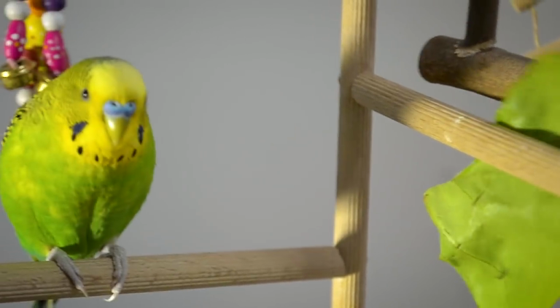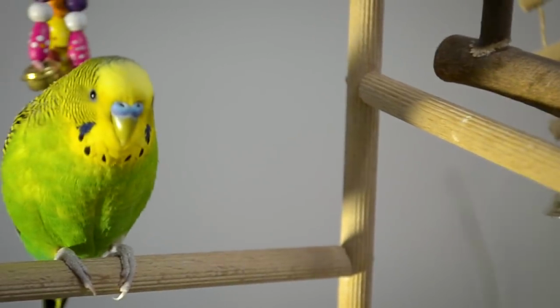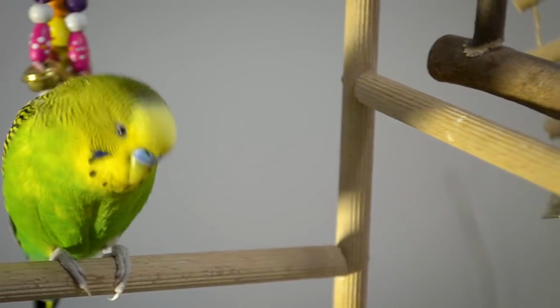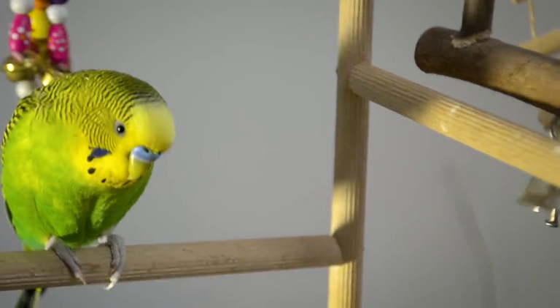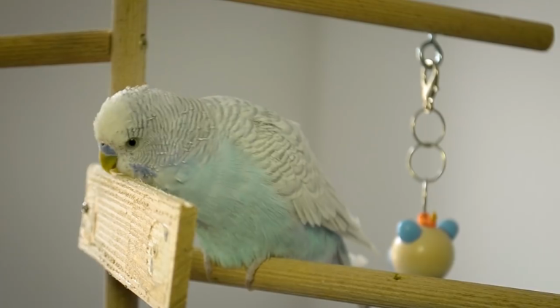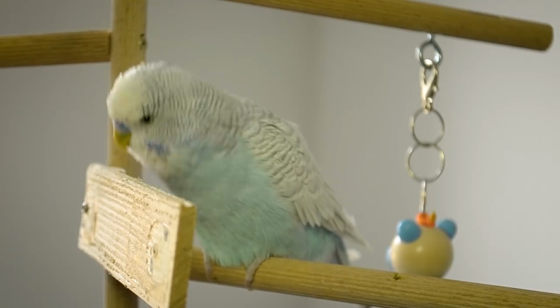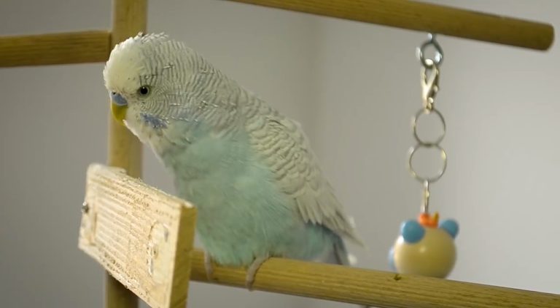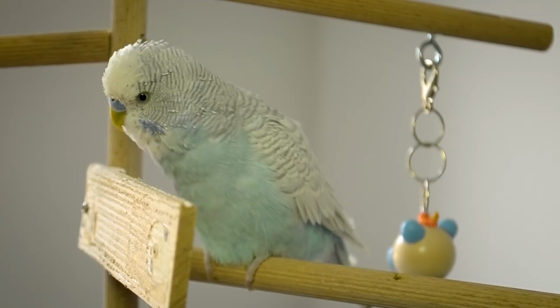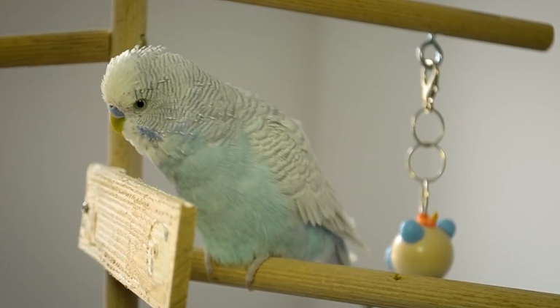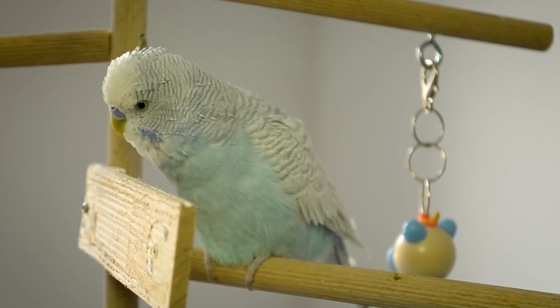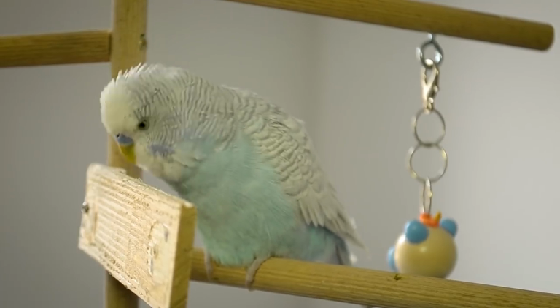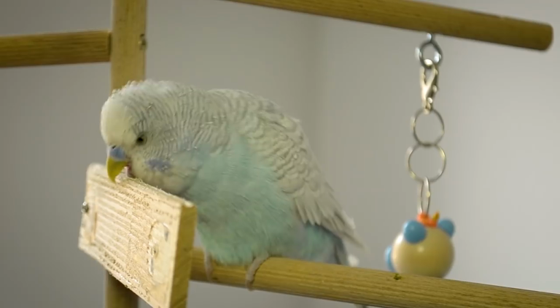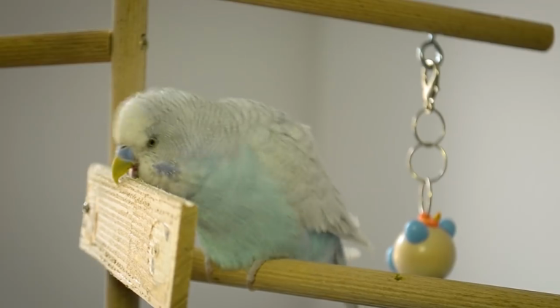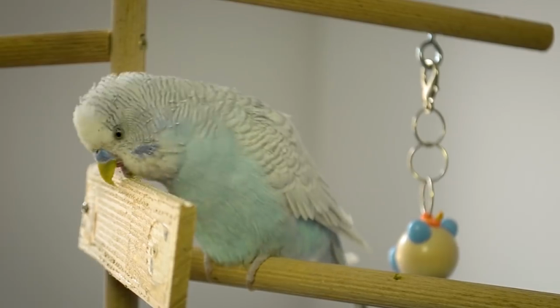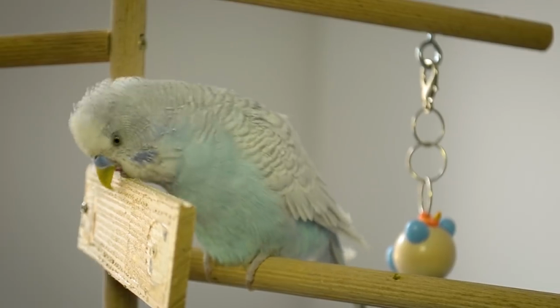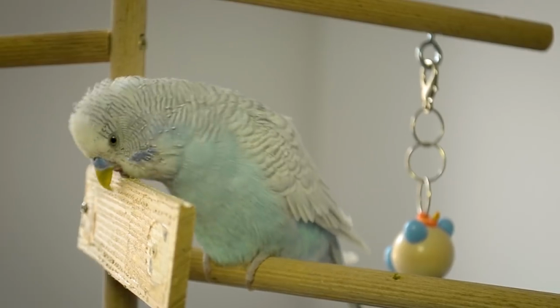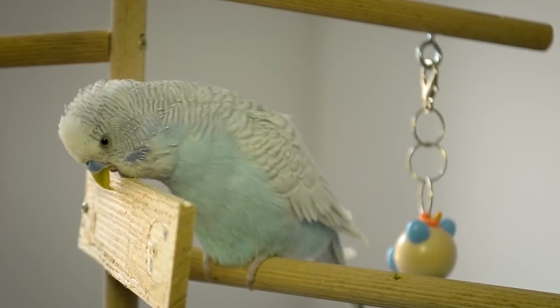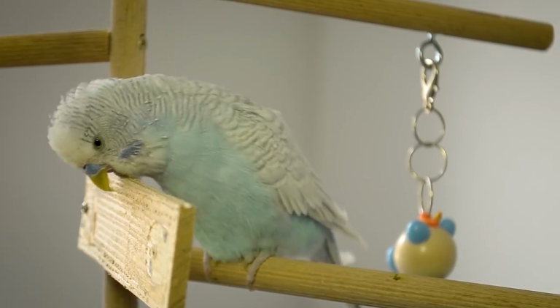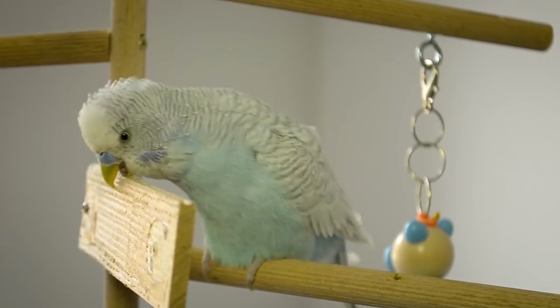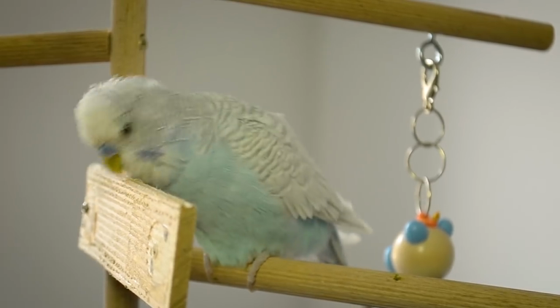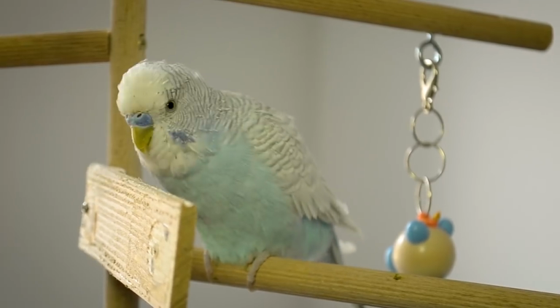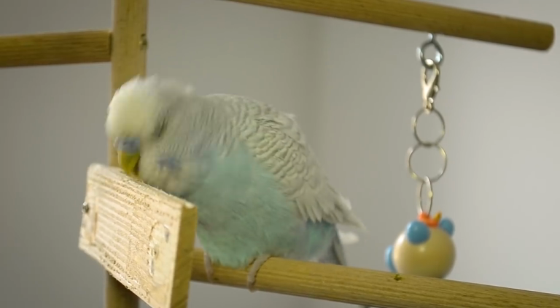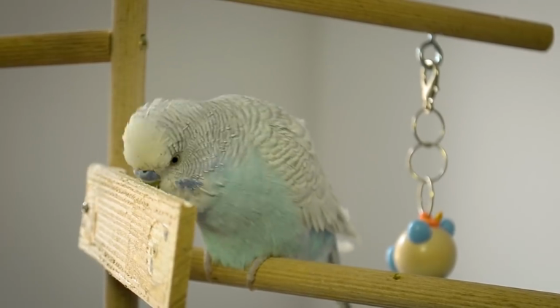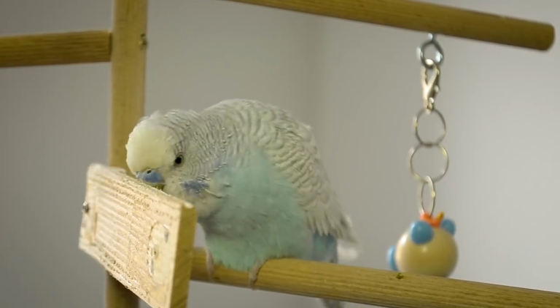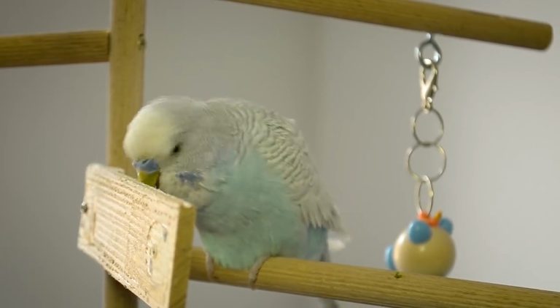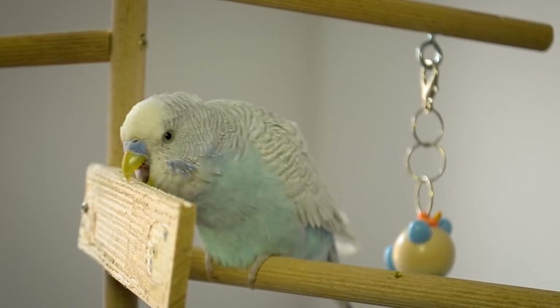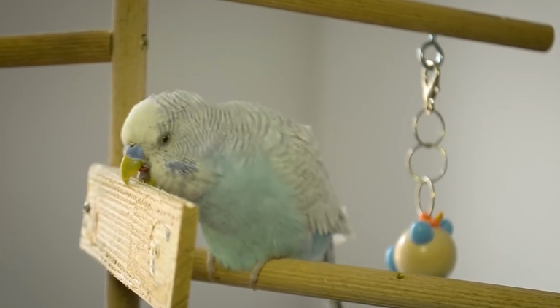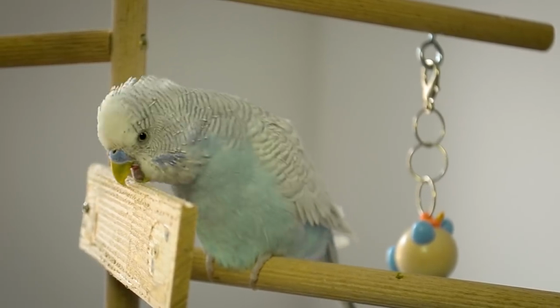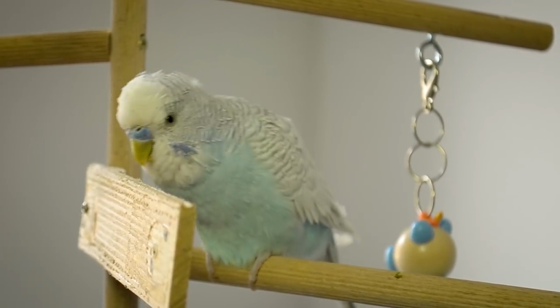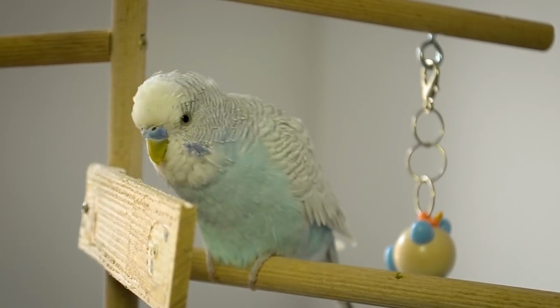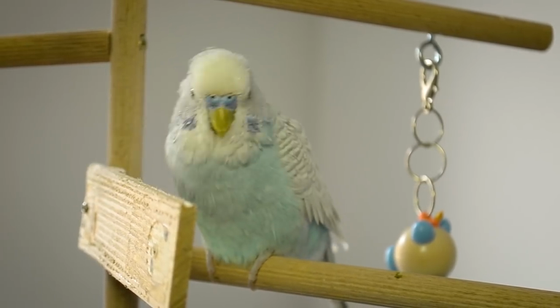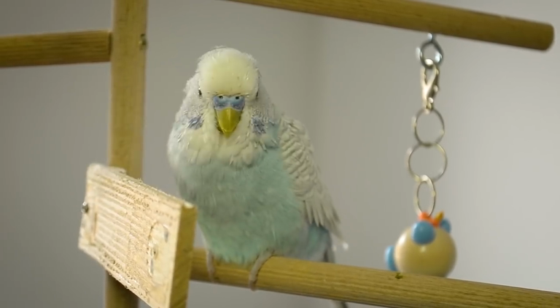Here are some common big mistakes some inexperienced bird owners can and have made.